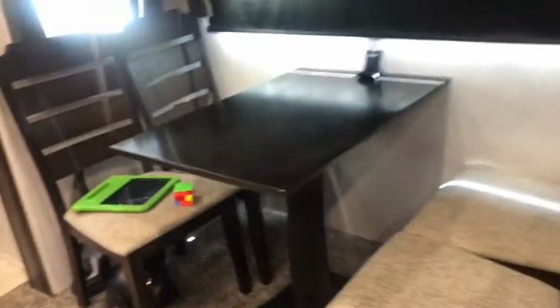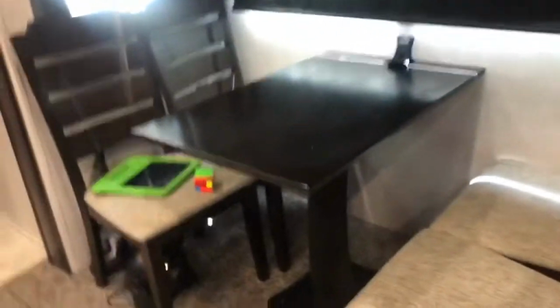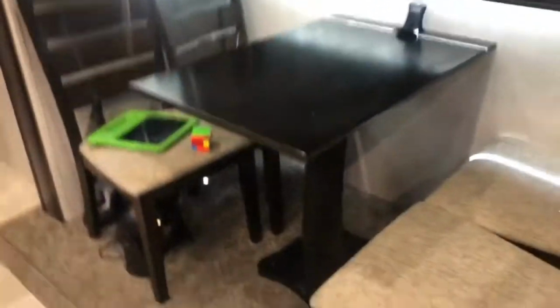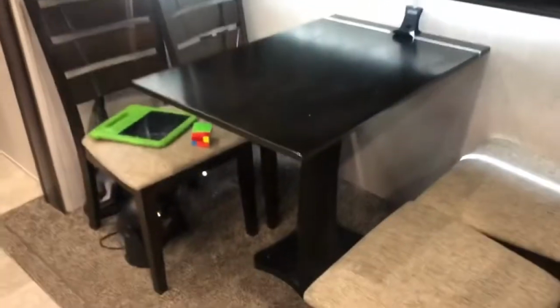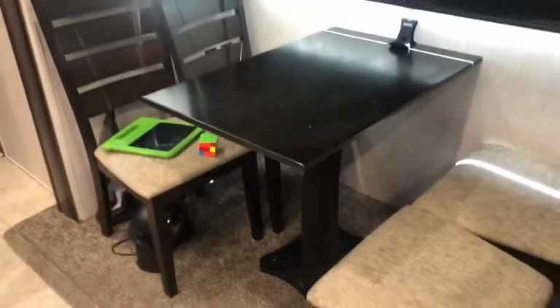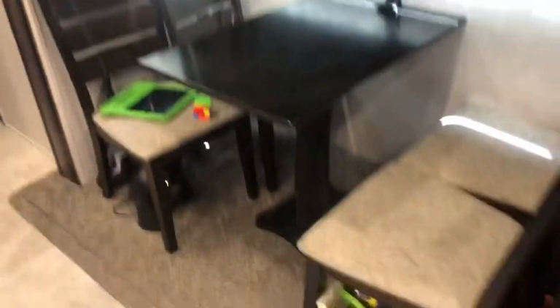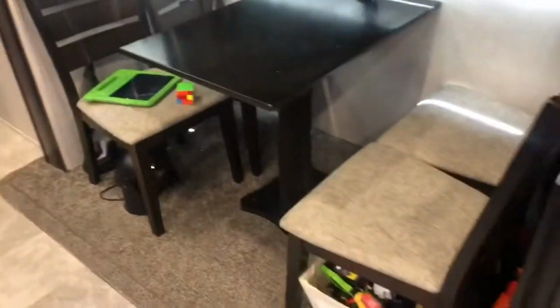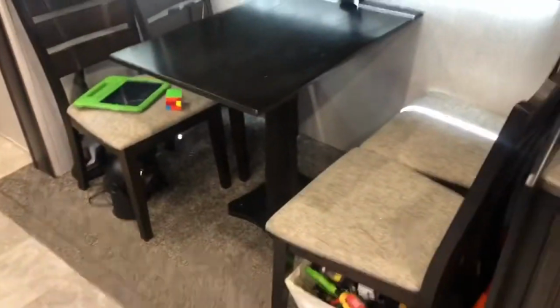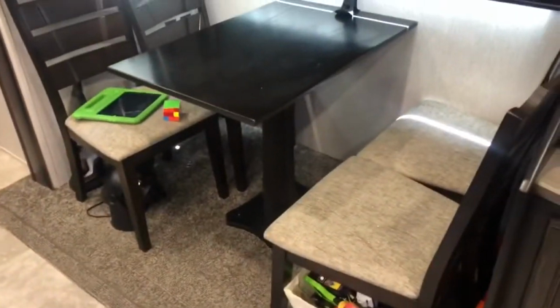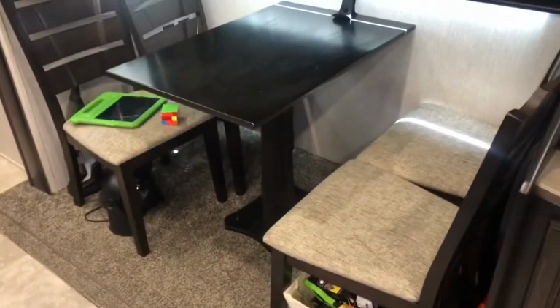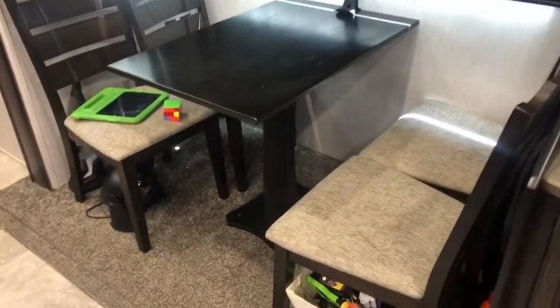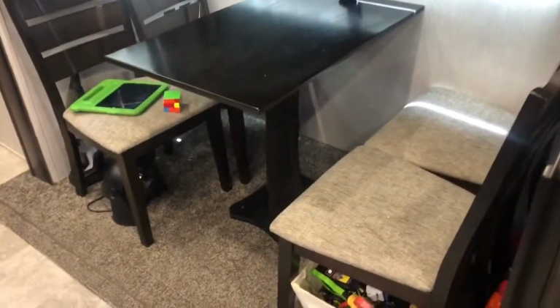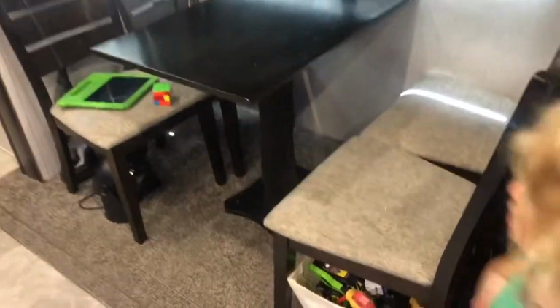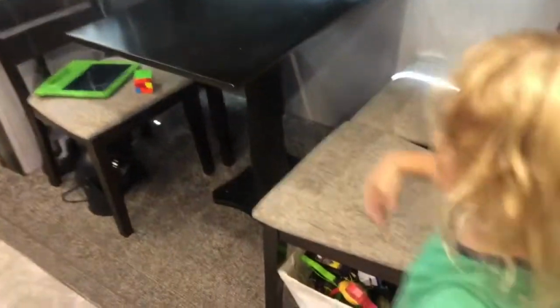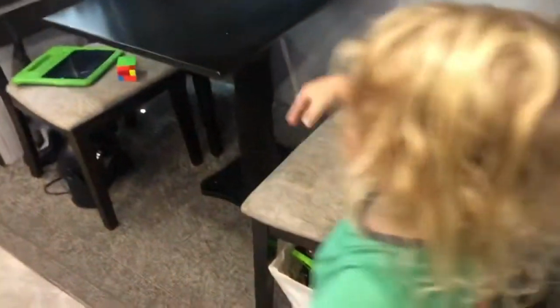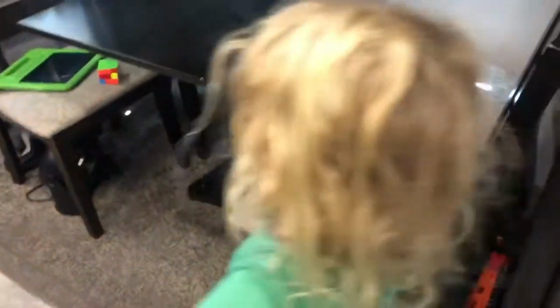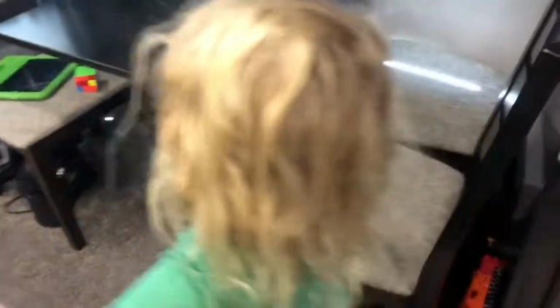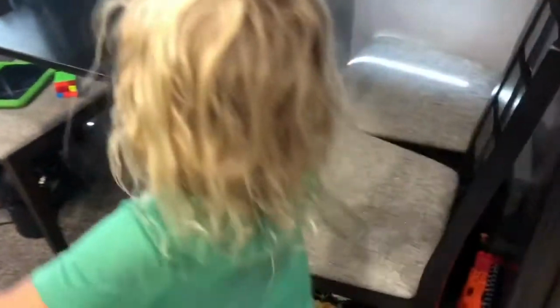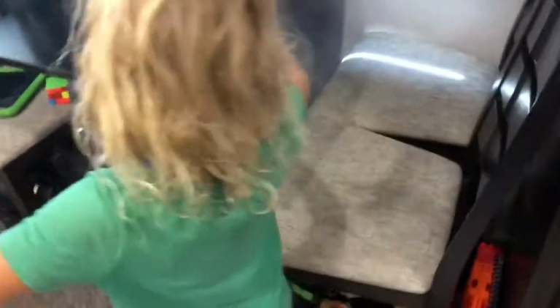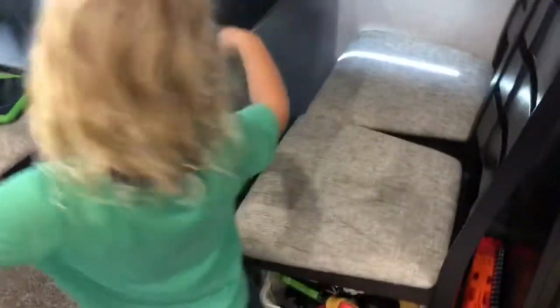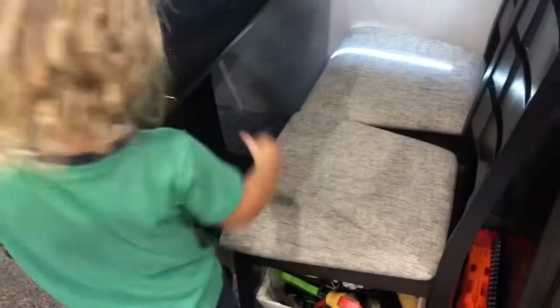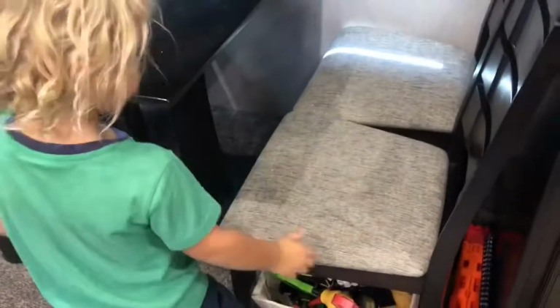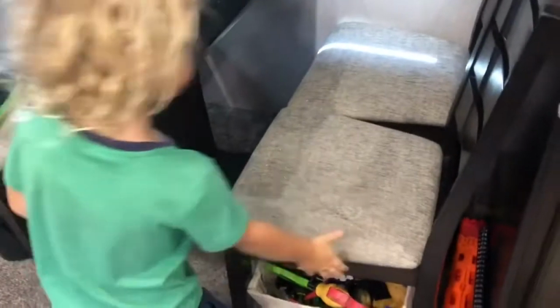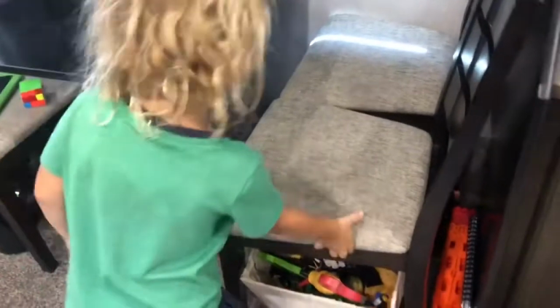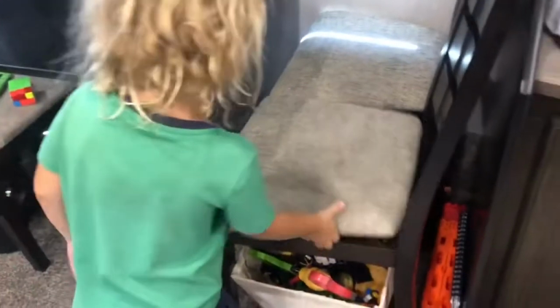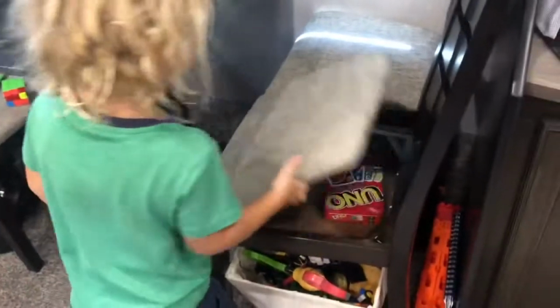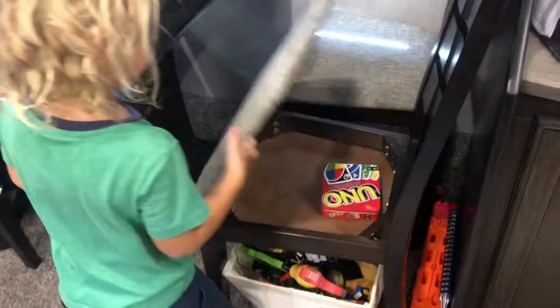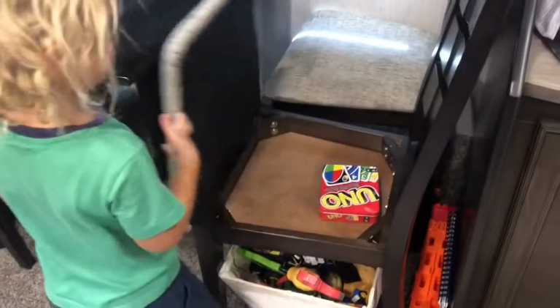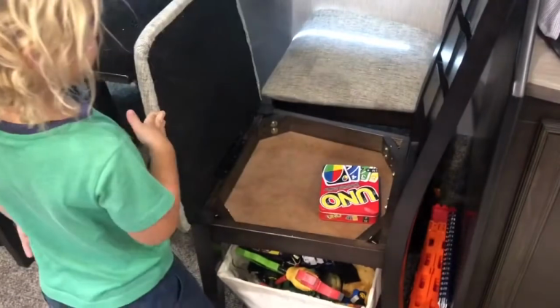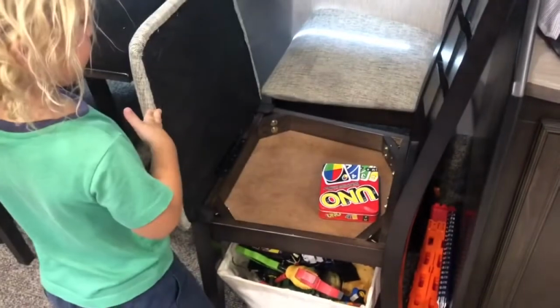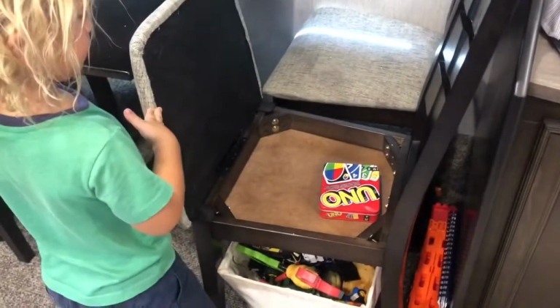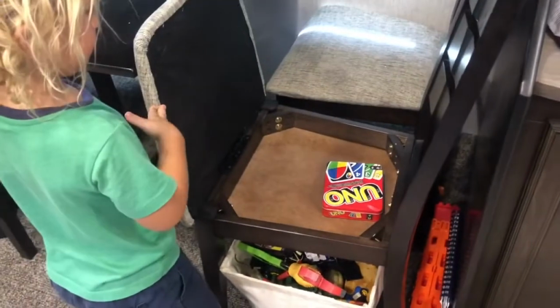This is where we eat — our dining room table. Lift up one of those things, Hayes.